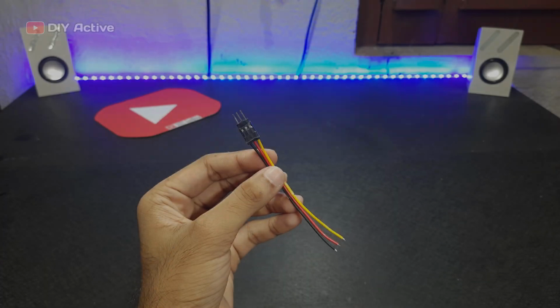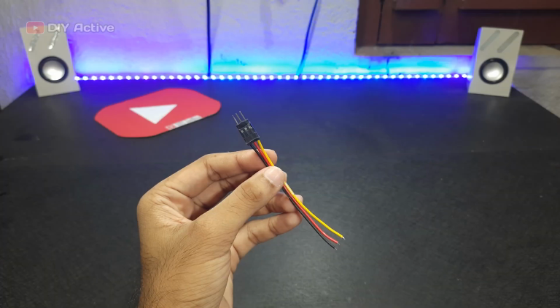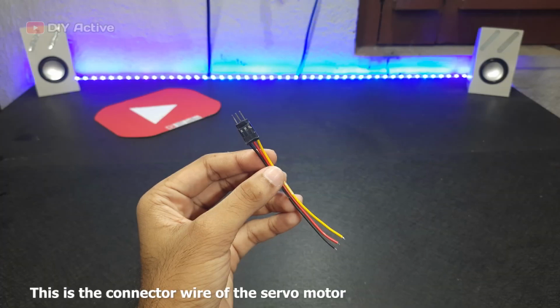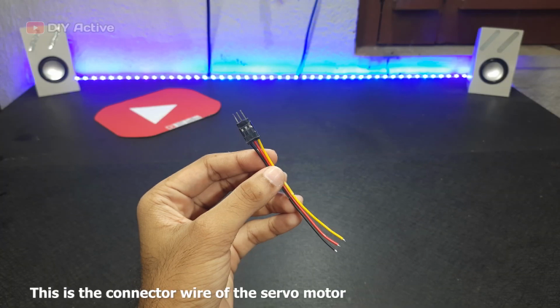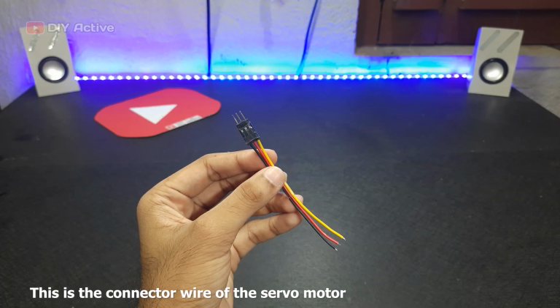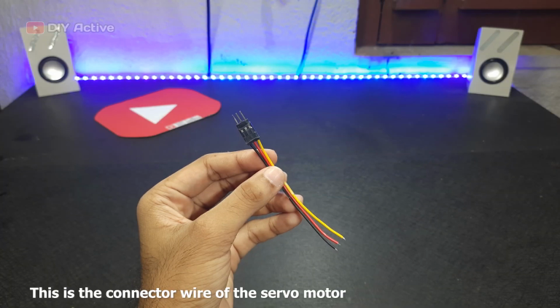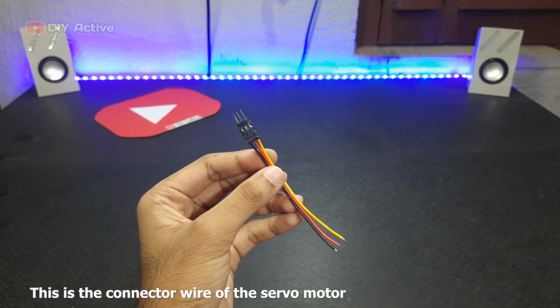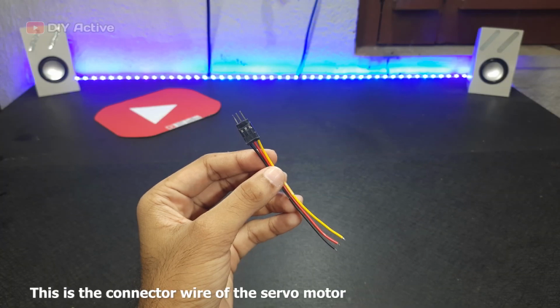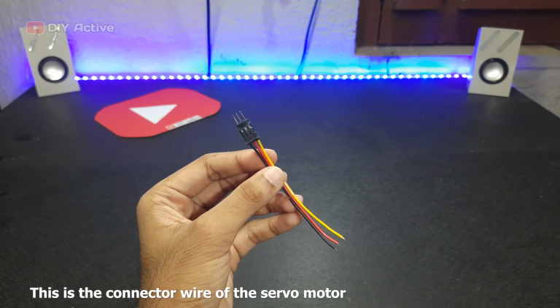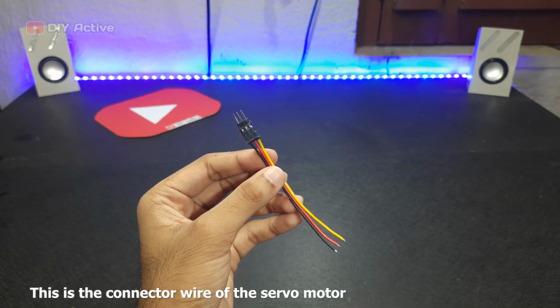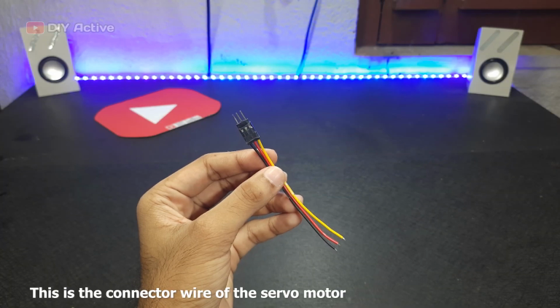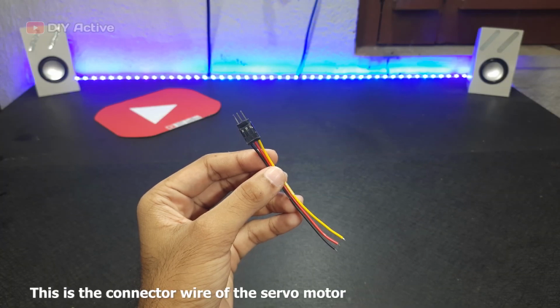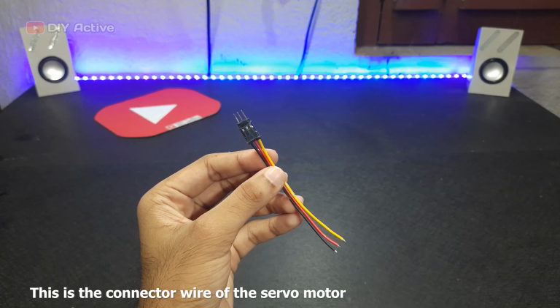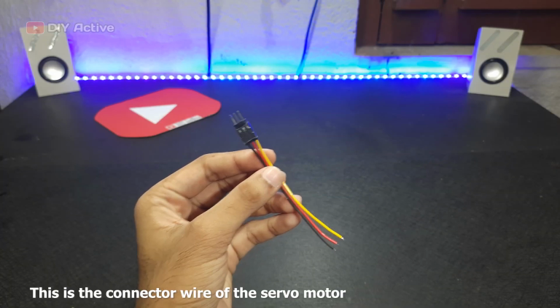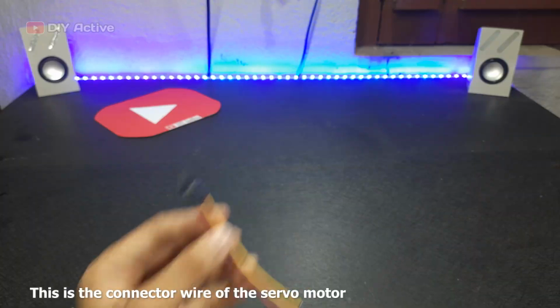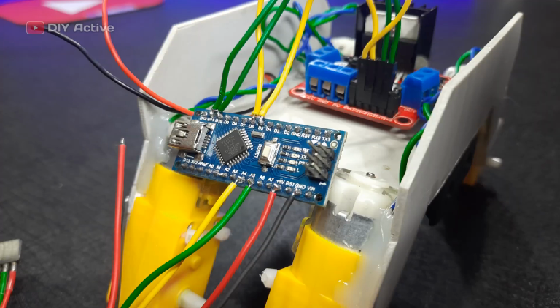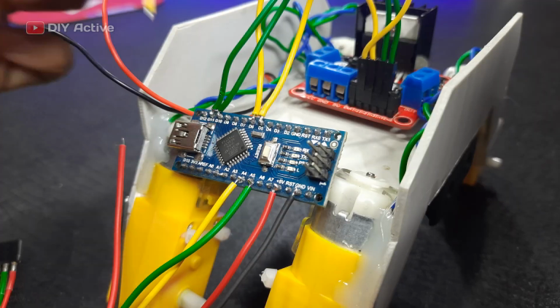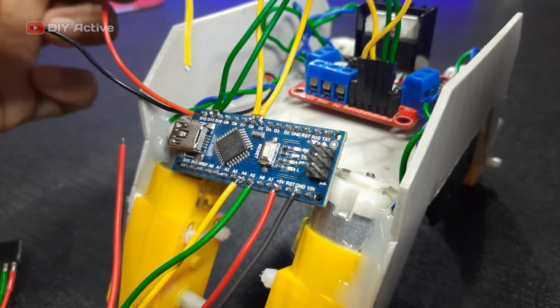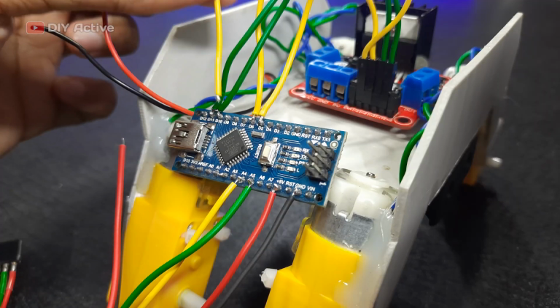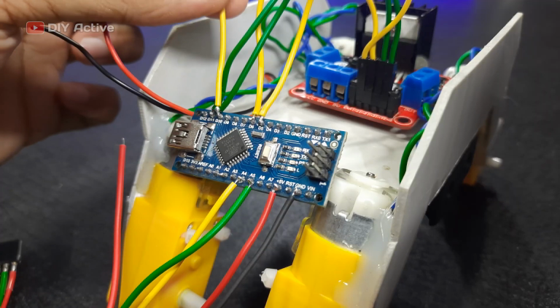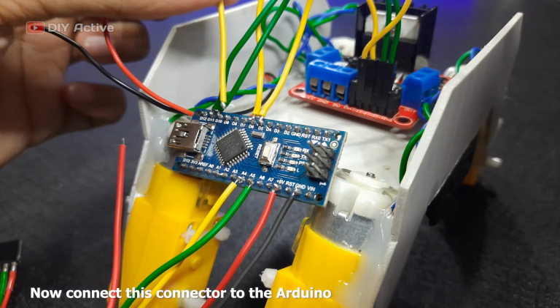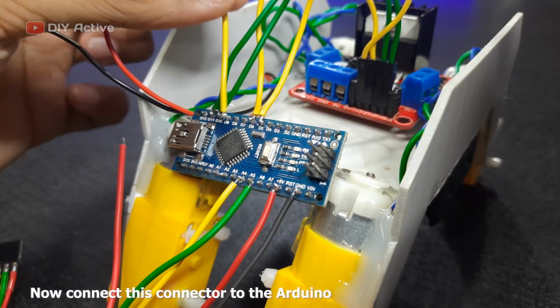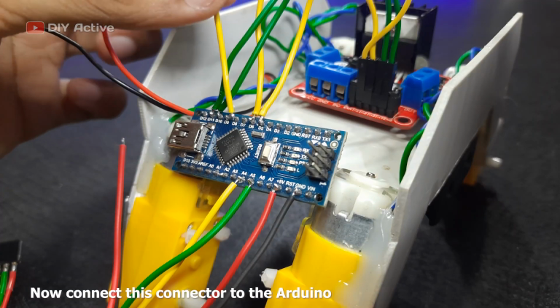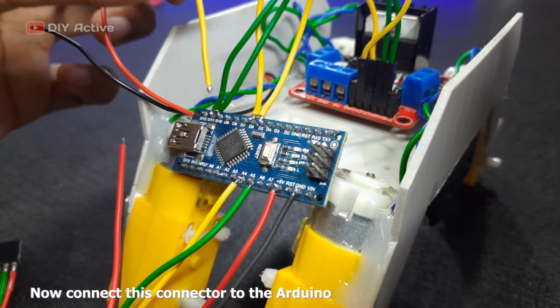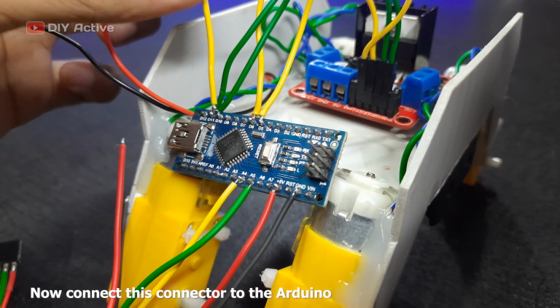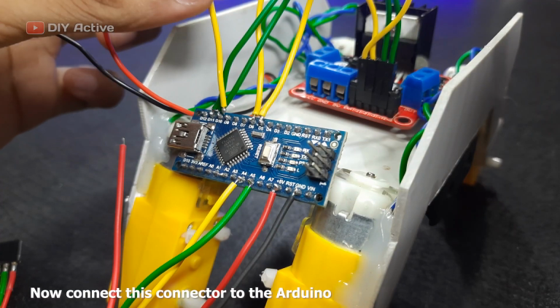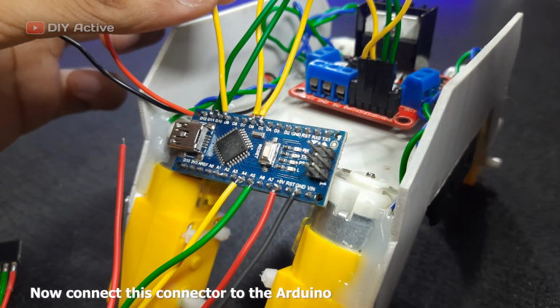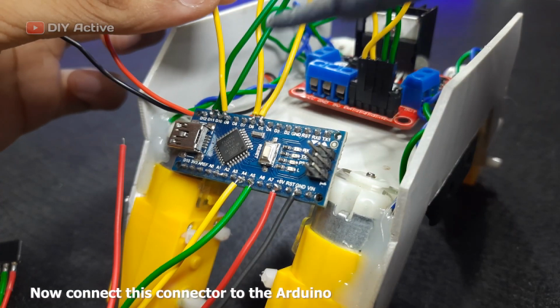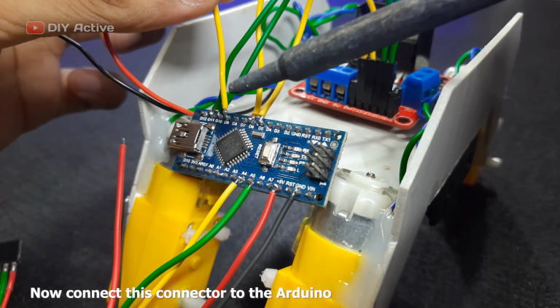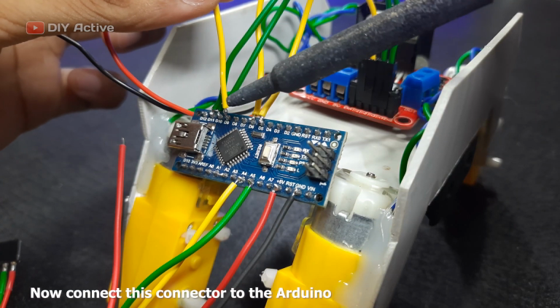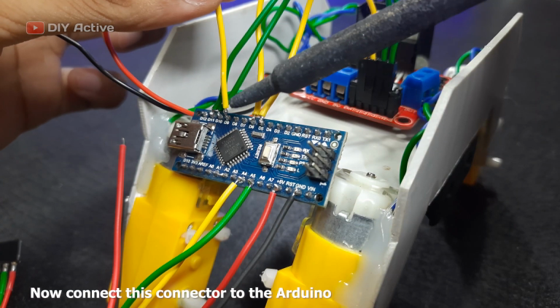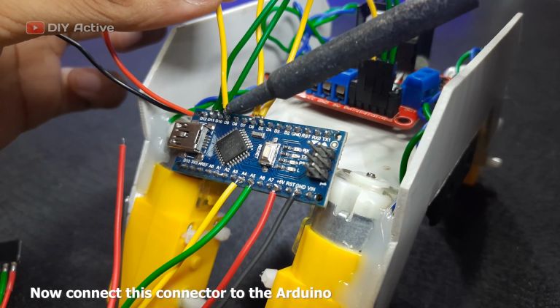This is the connector wire of the servo motor. Now, connect this connector to the Arduino.